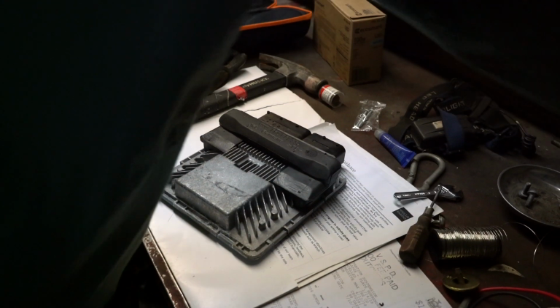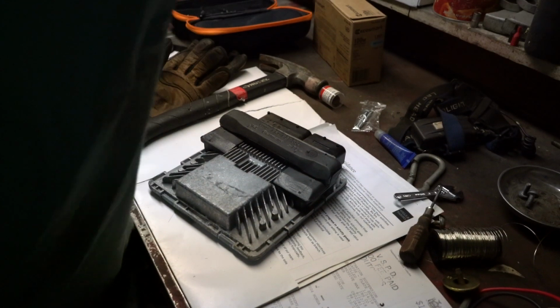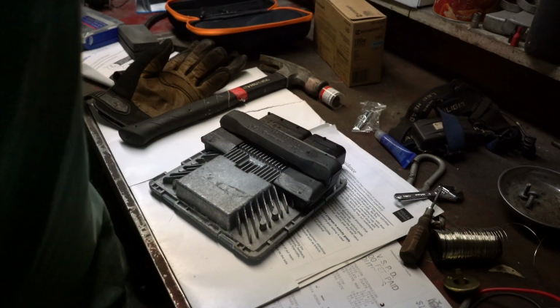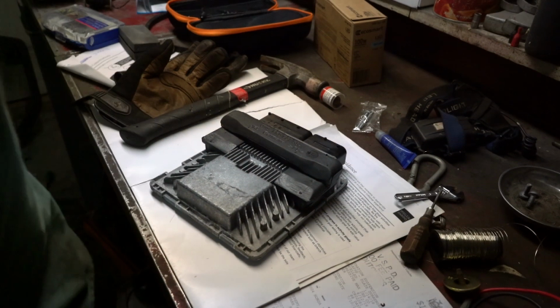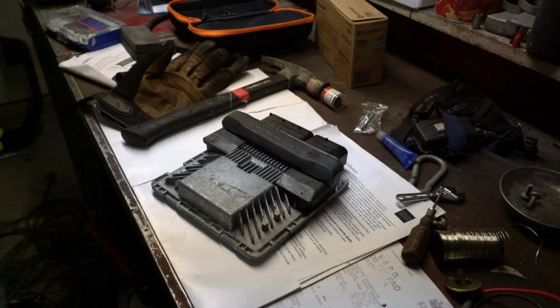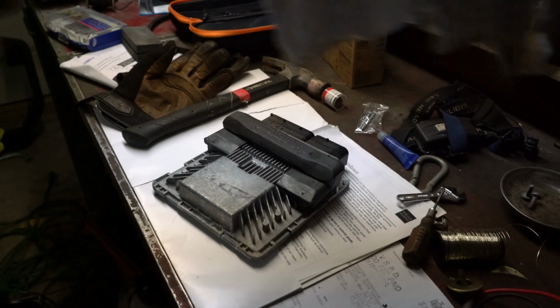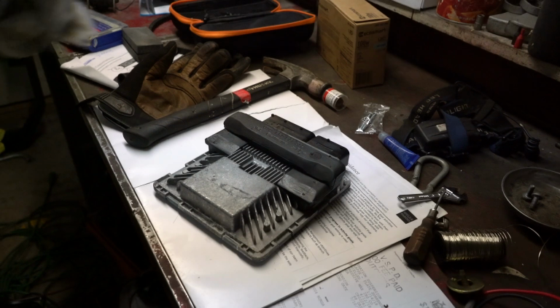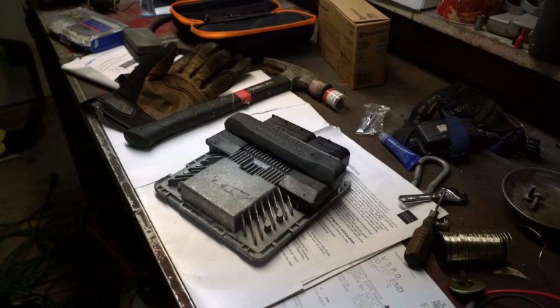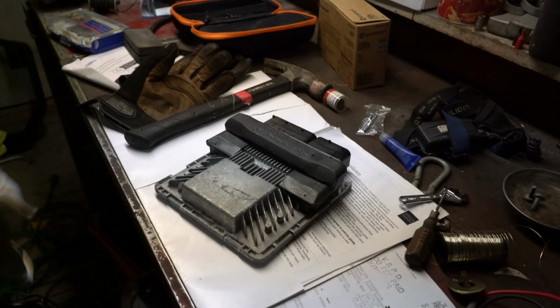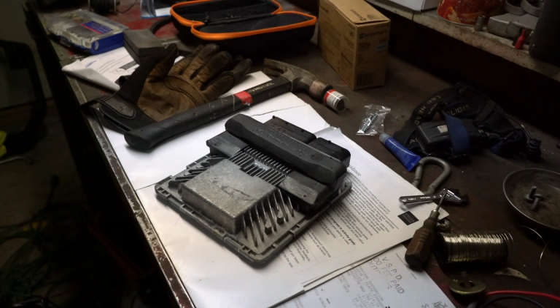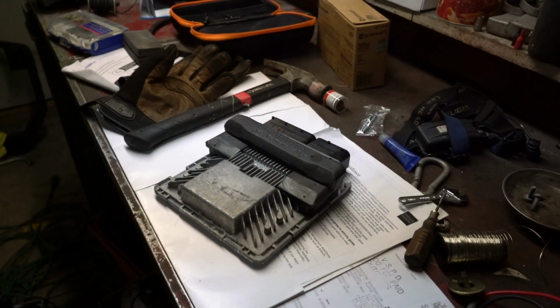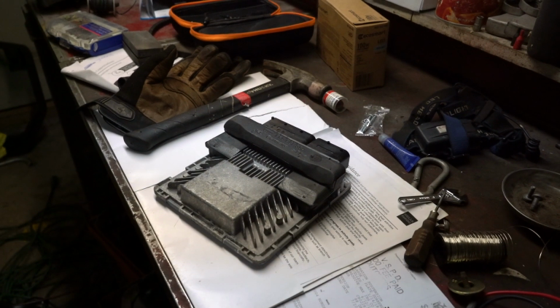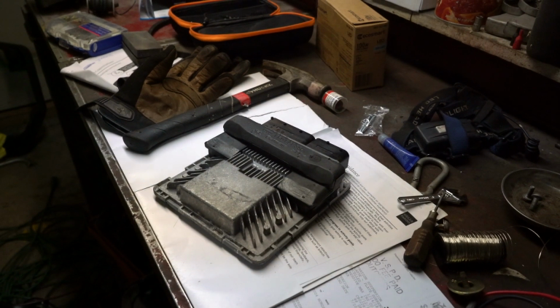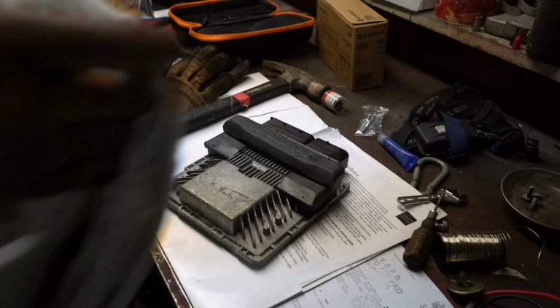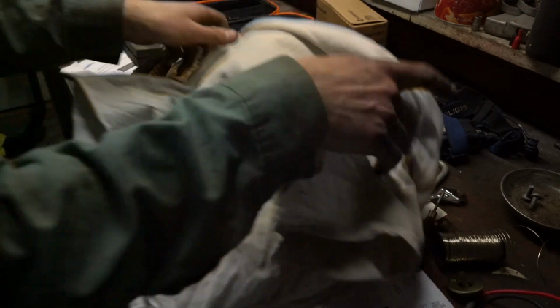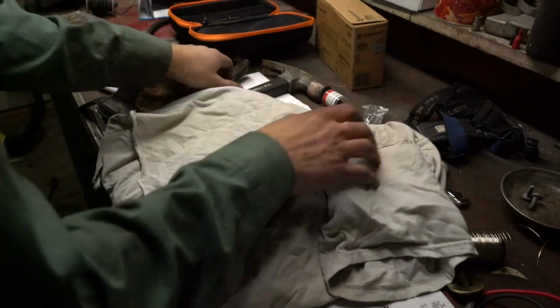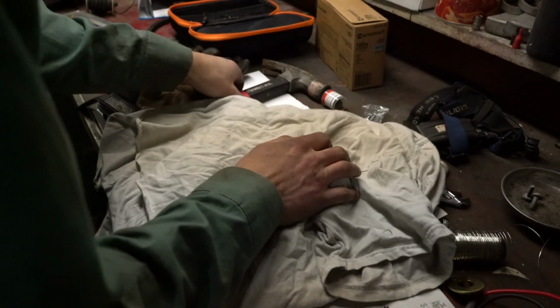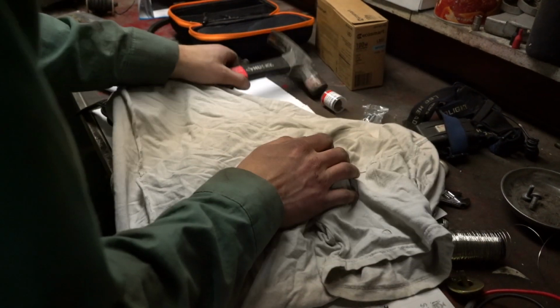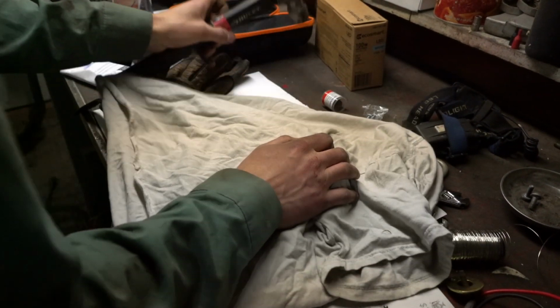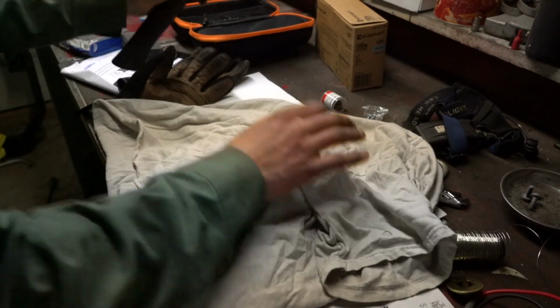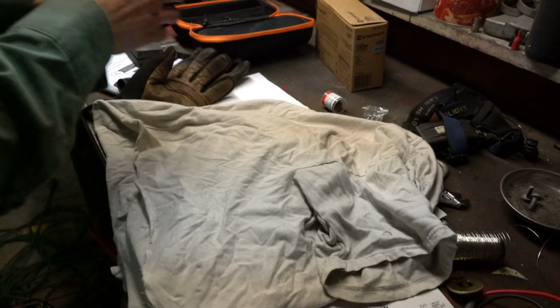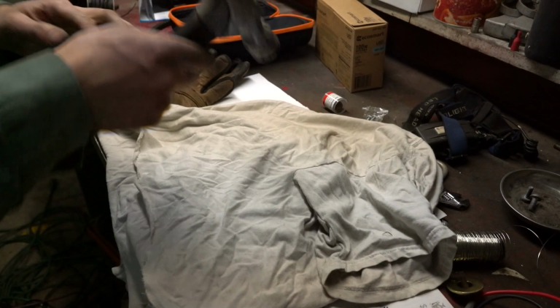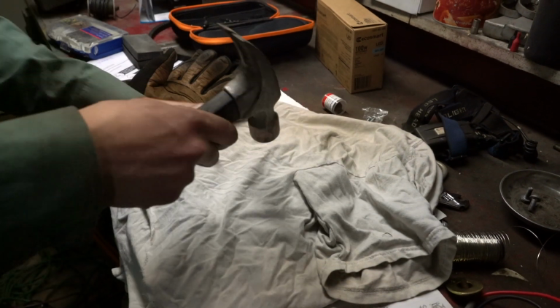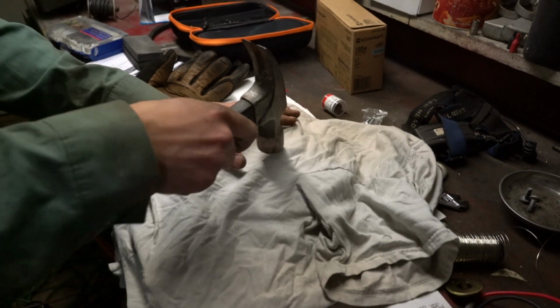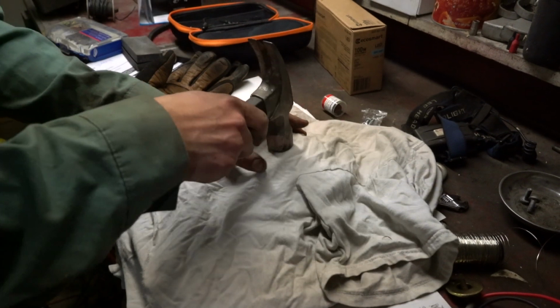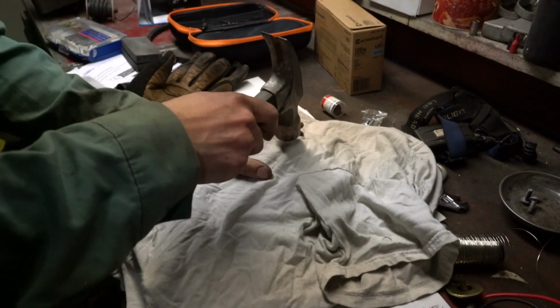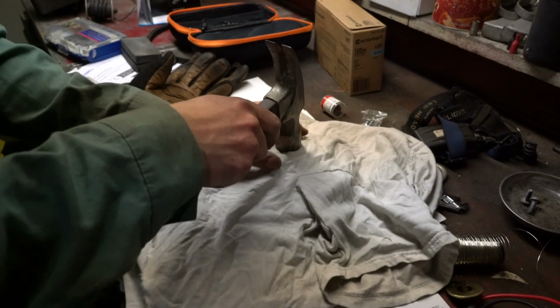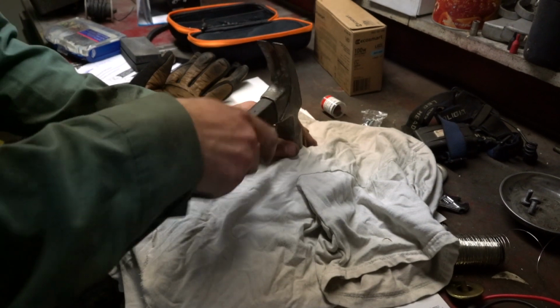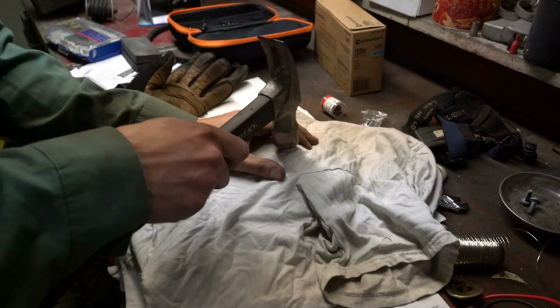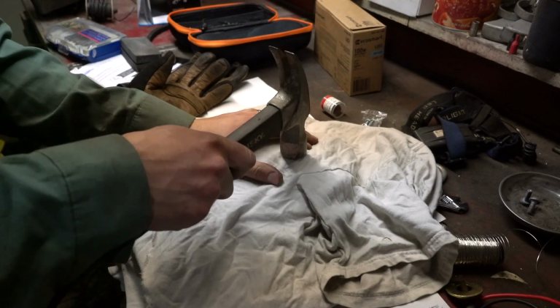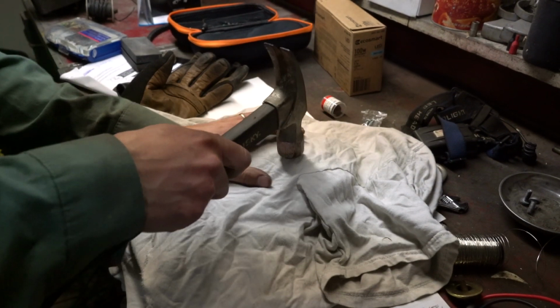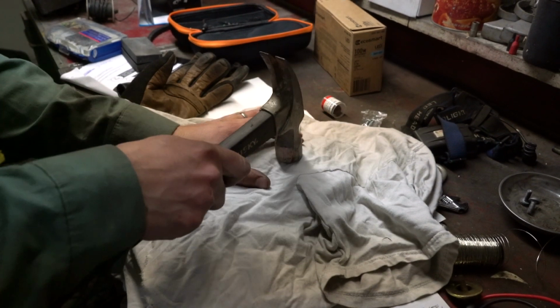I've always wanted to check one of these out, so we're going to give it a little look.